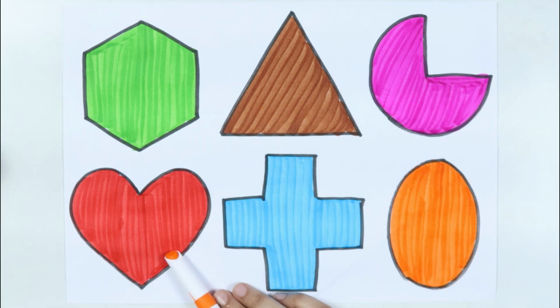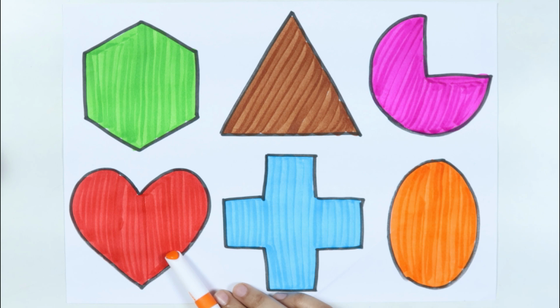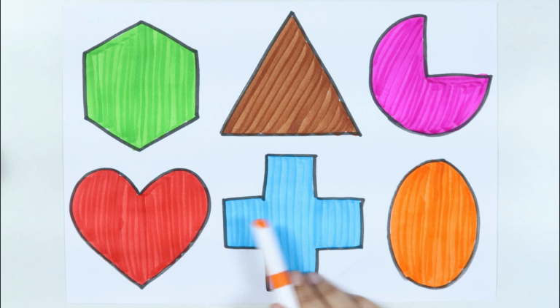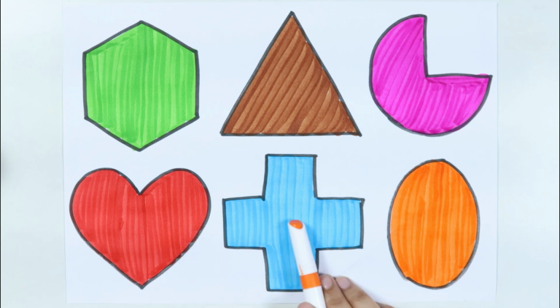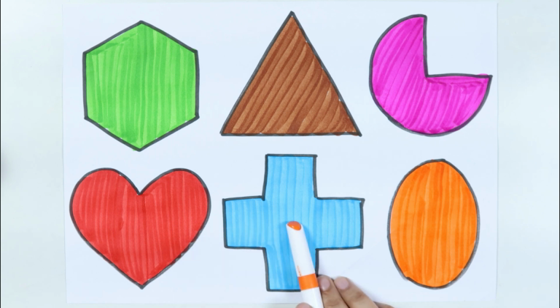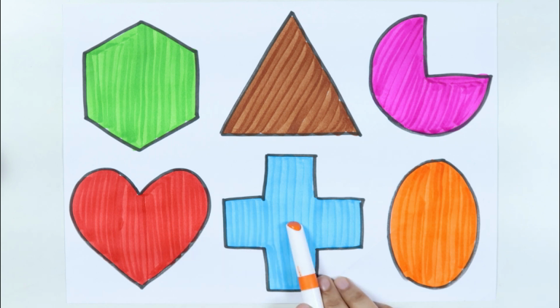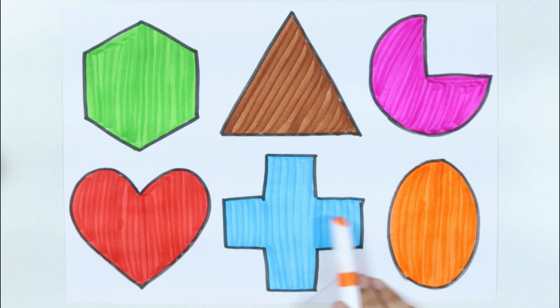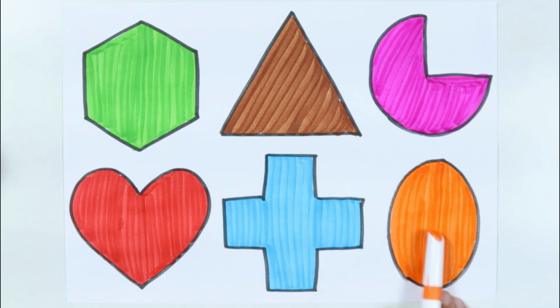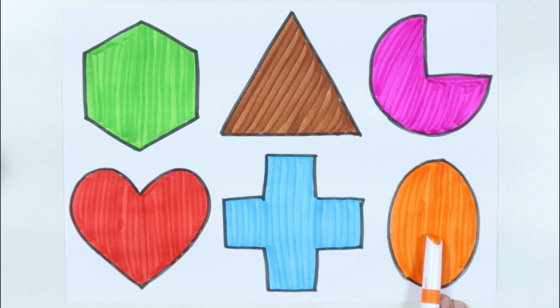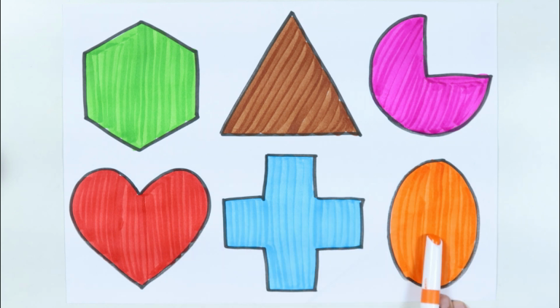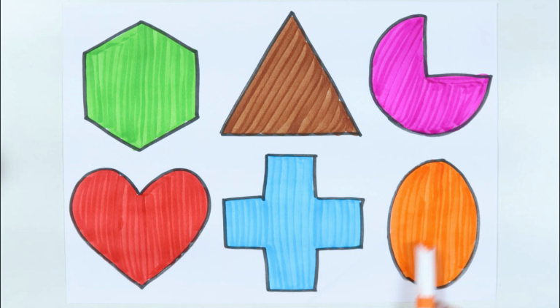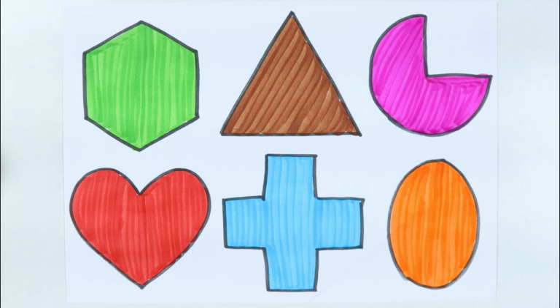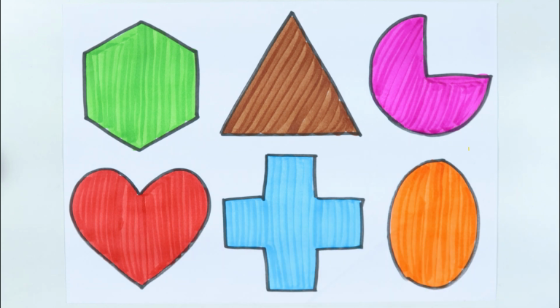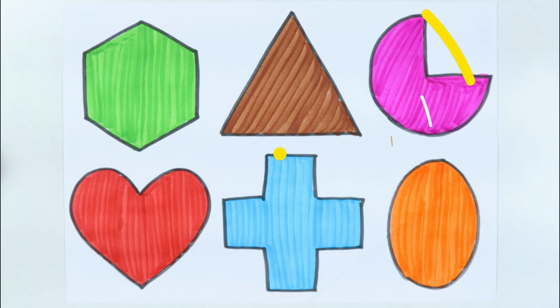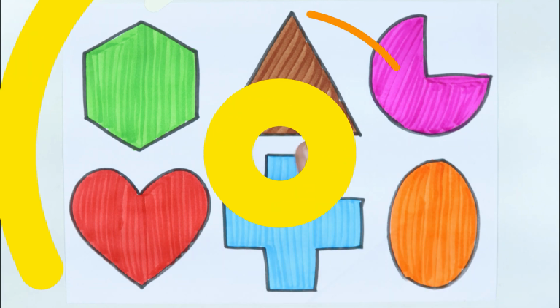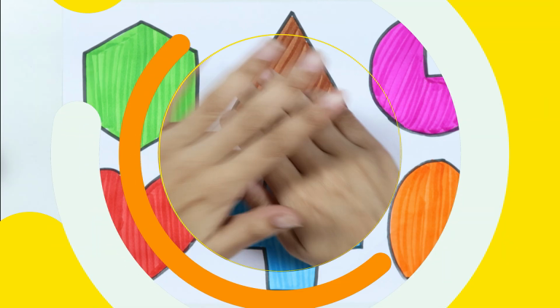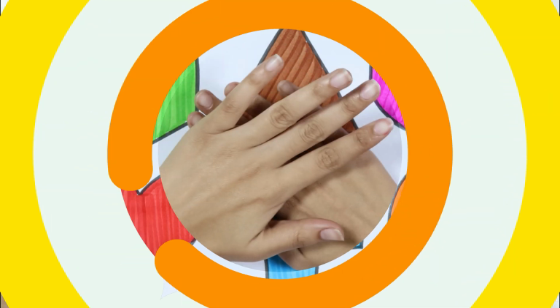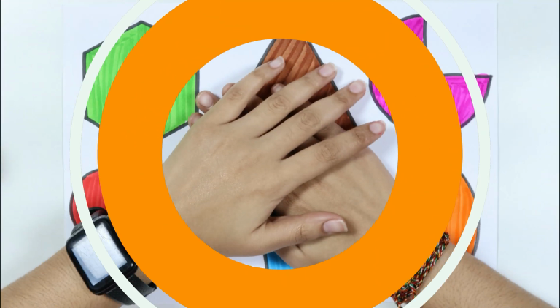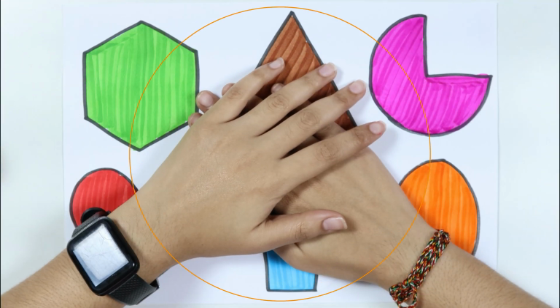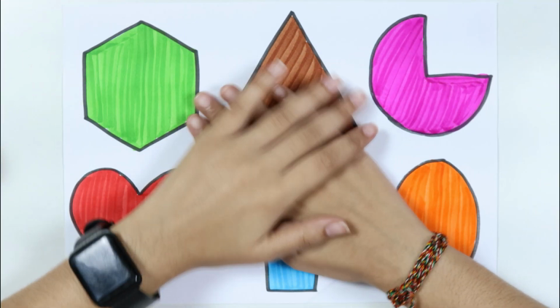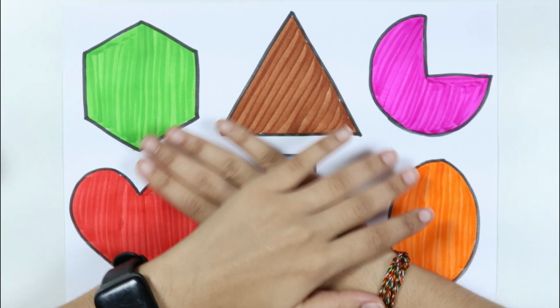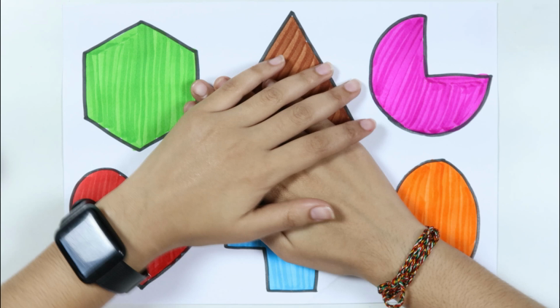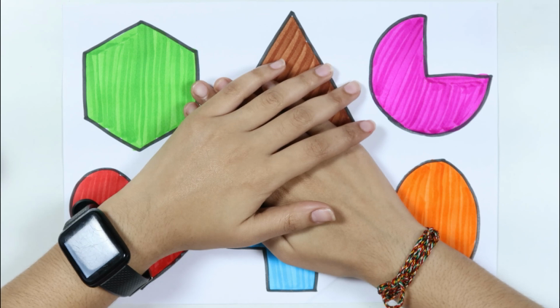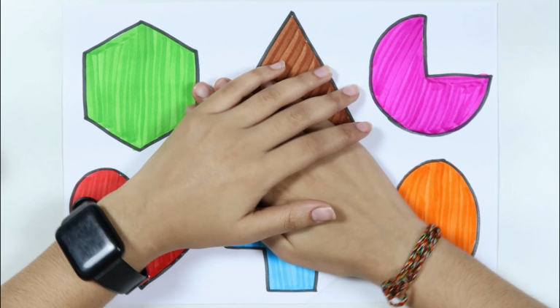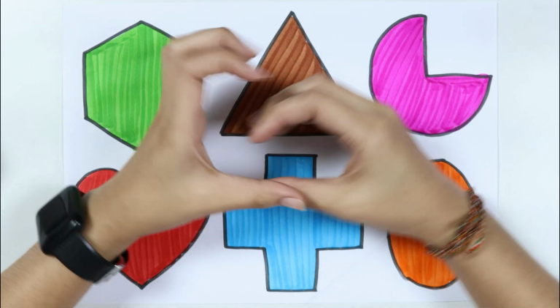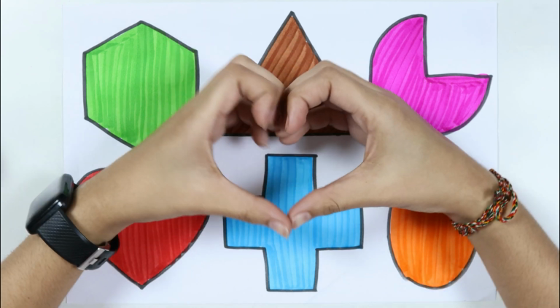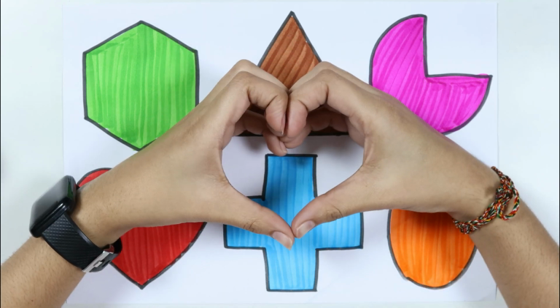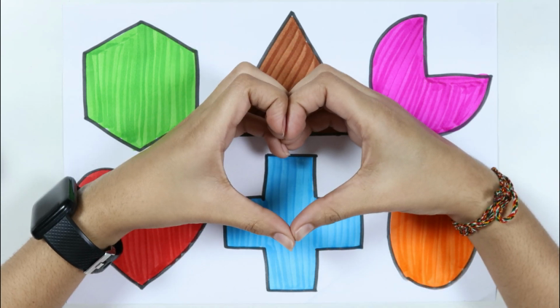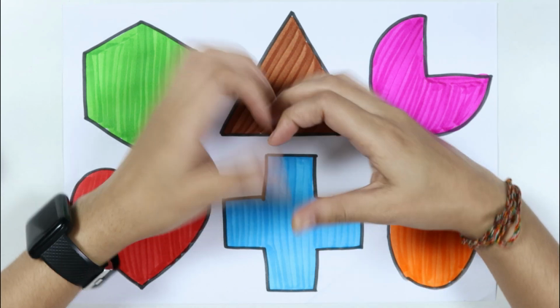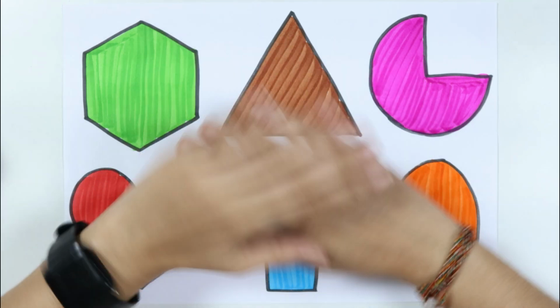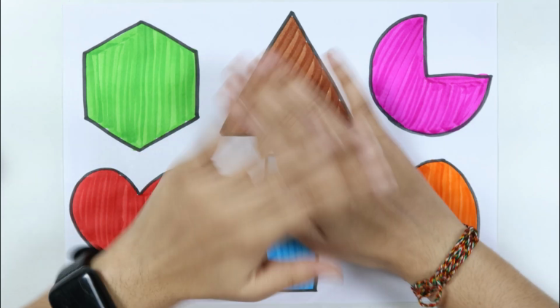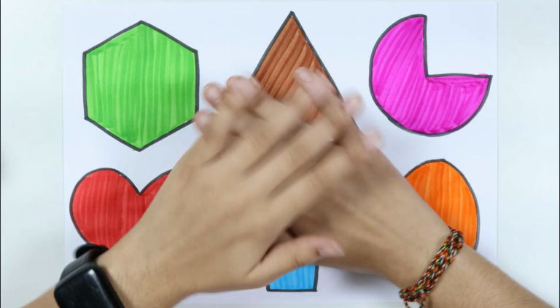Heart. Cross. Elix. Thank you for watching my video, and don't forget to like and subscribe. Bye bye!